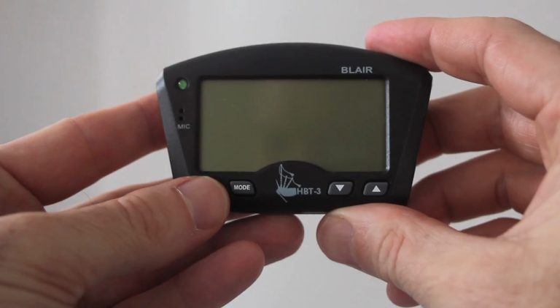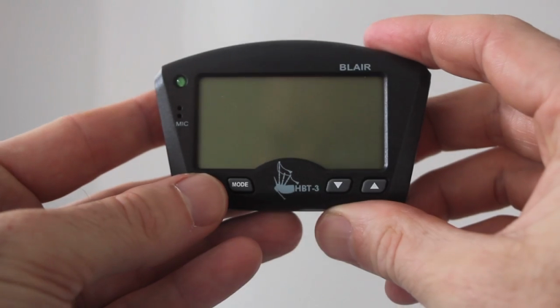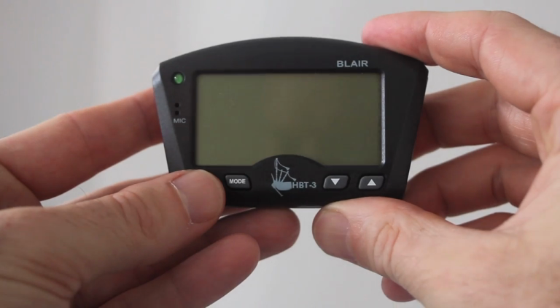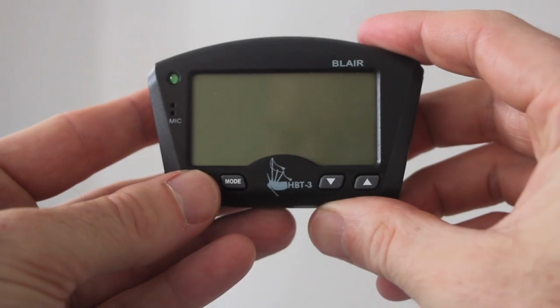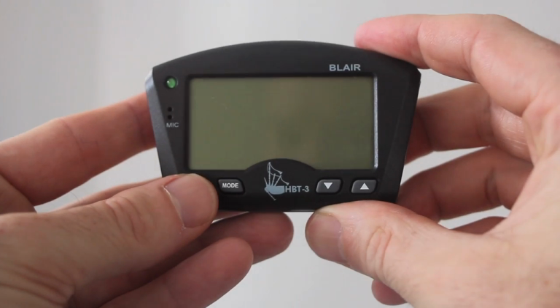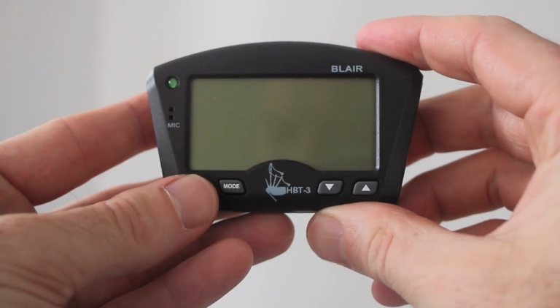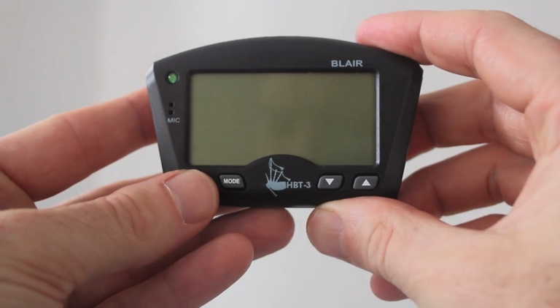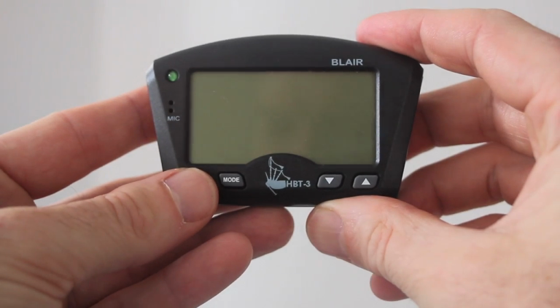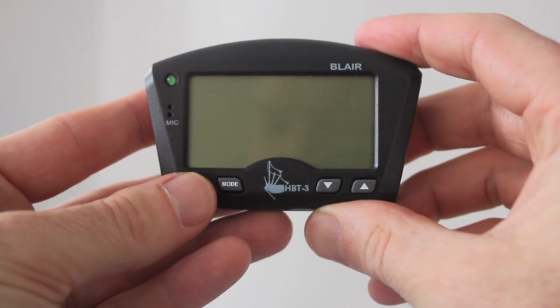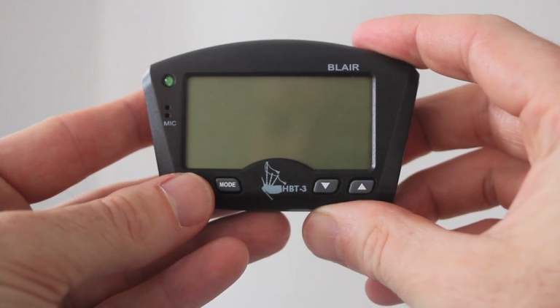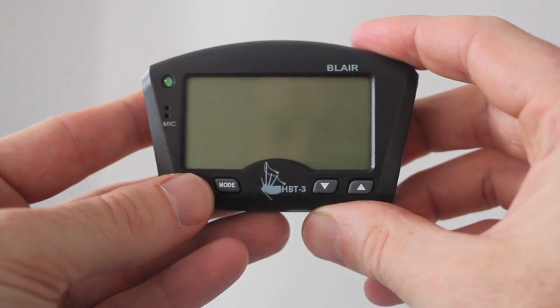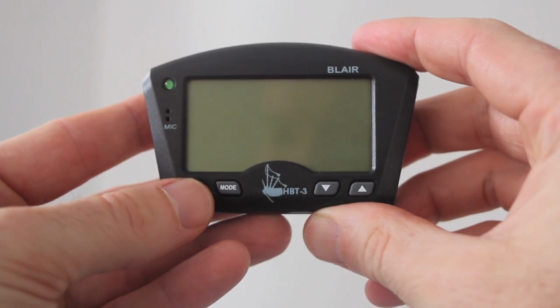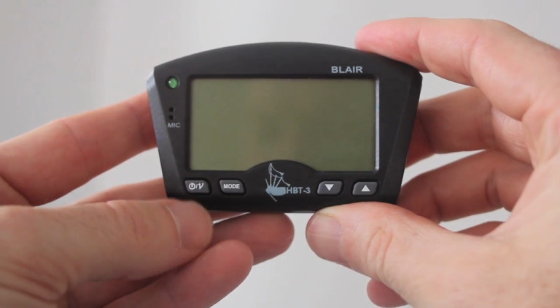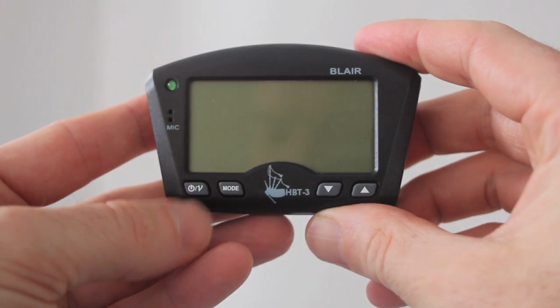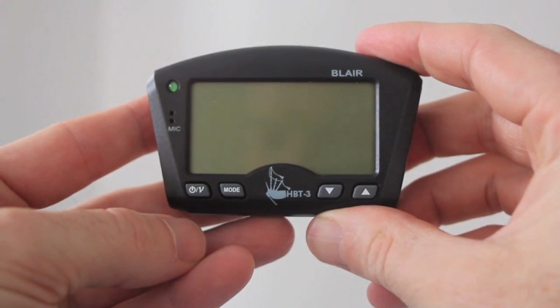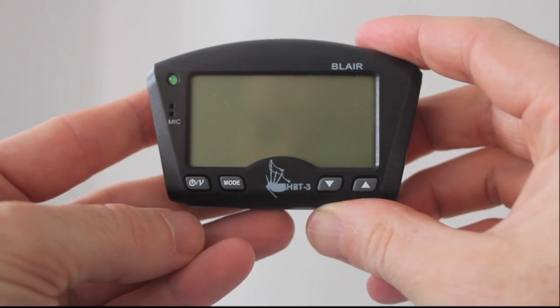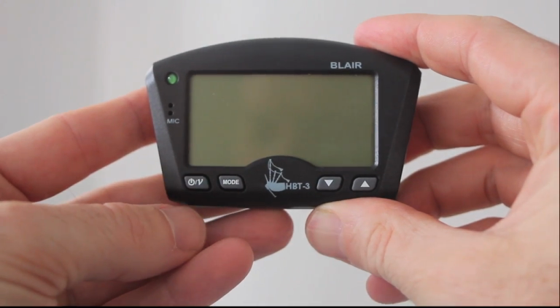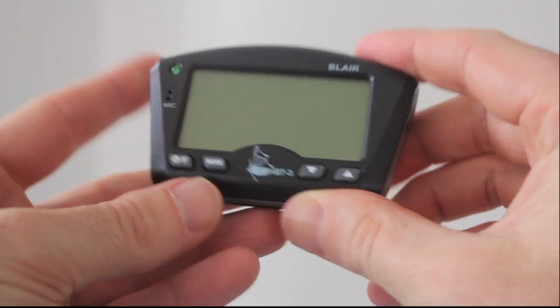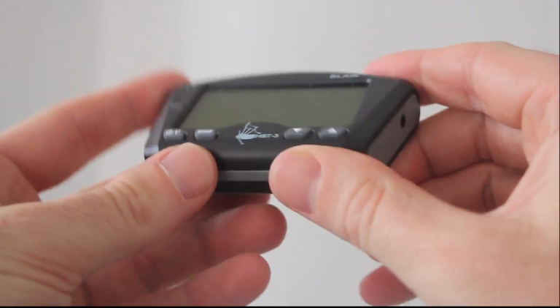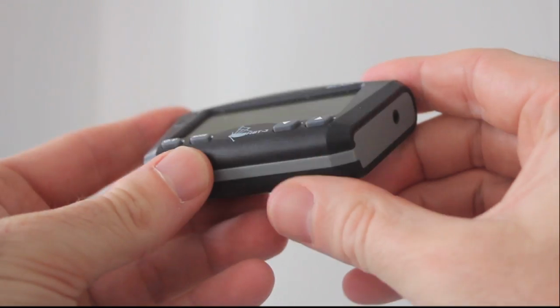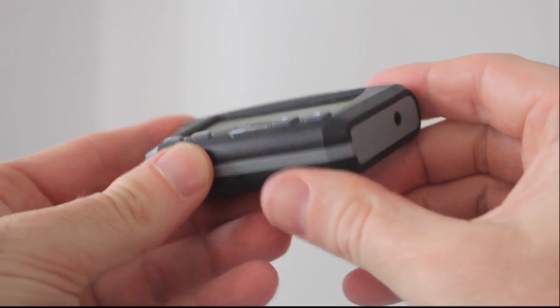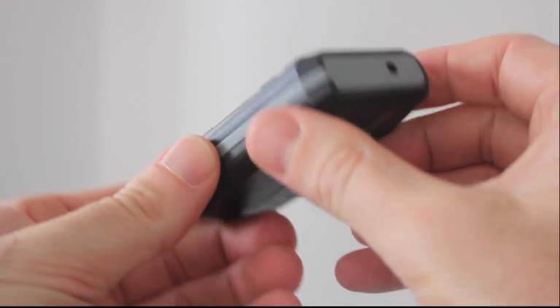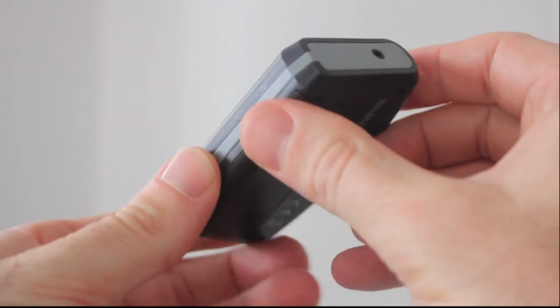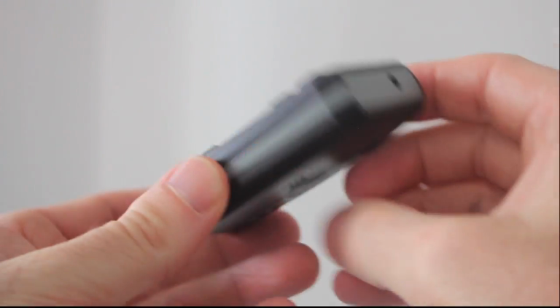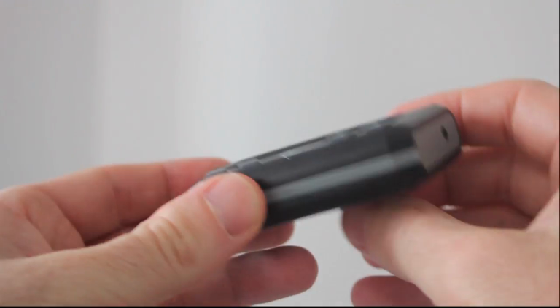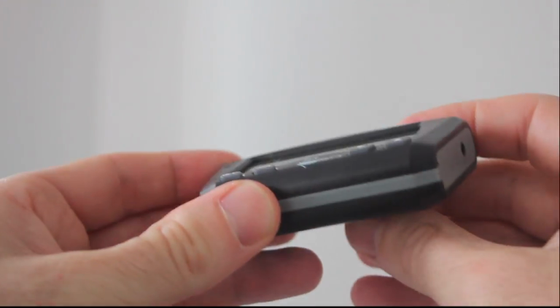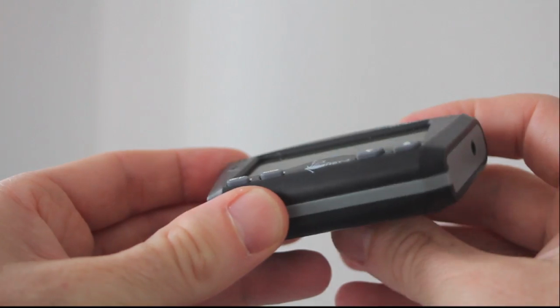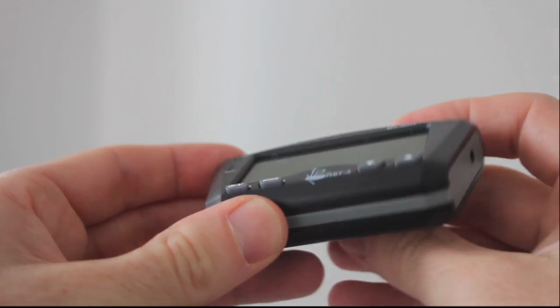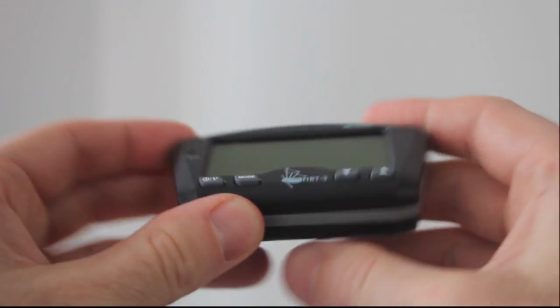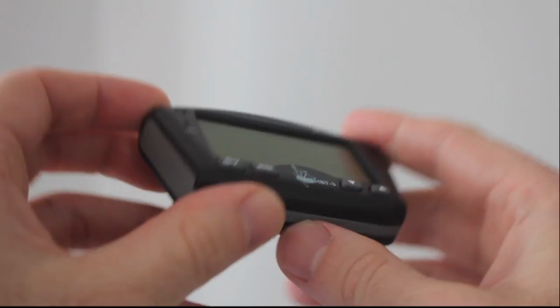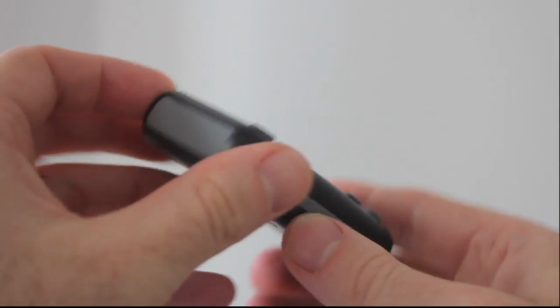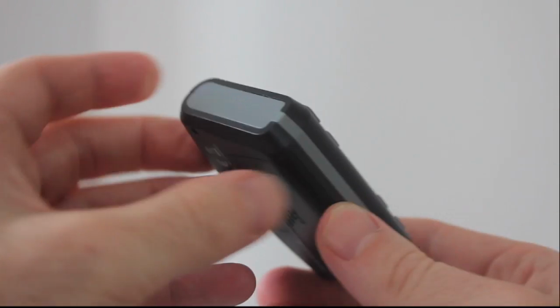This is the HPT3 bagpipe tuner — small, compact and easy to fit in your hand.